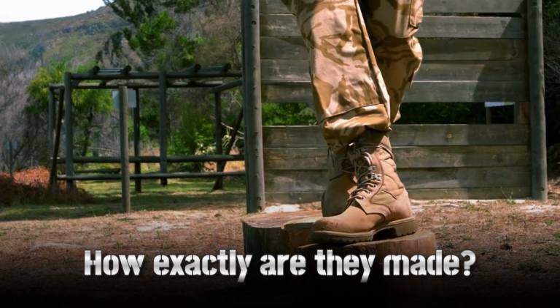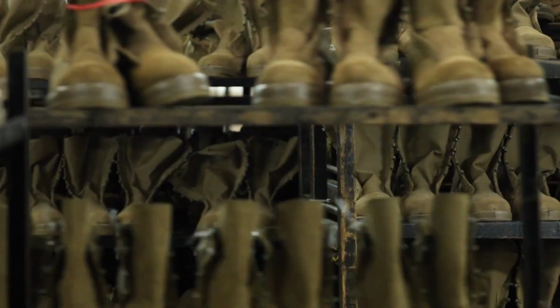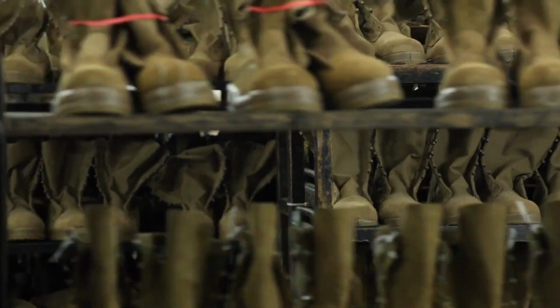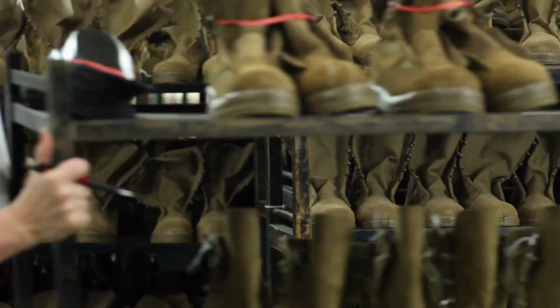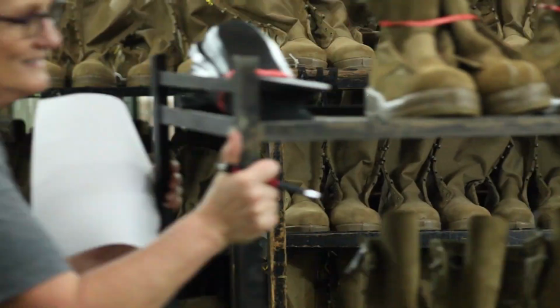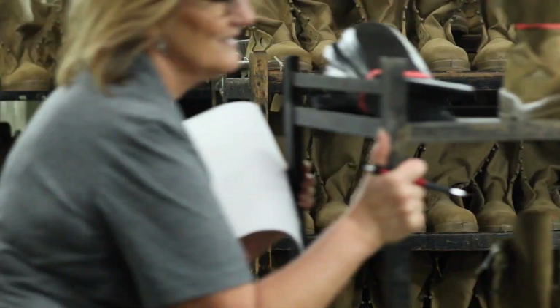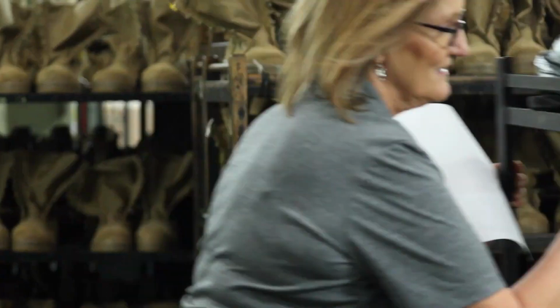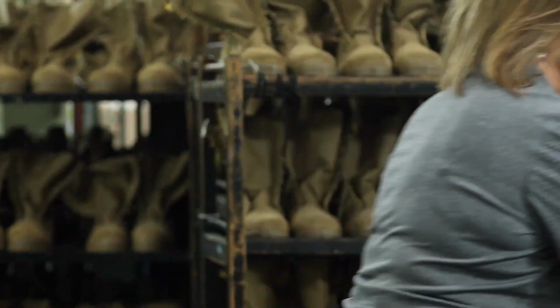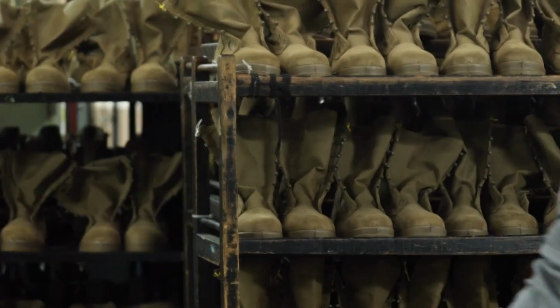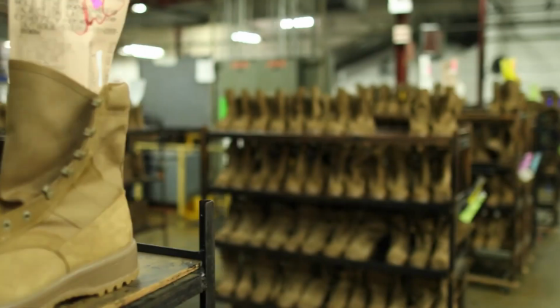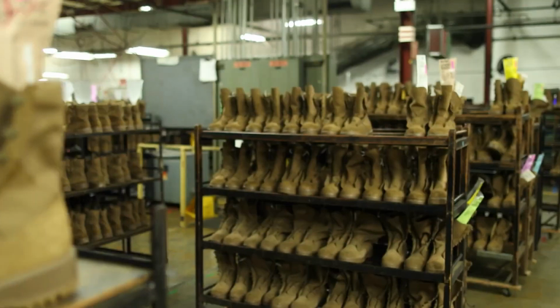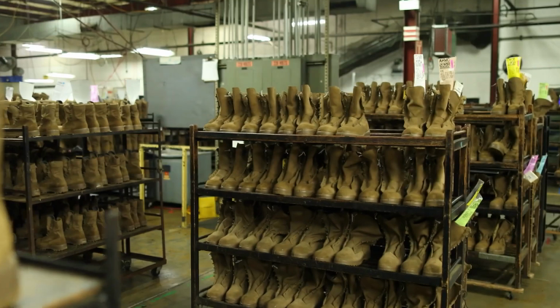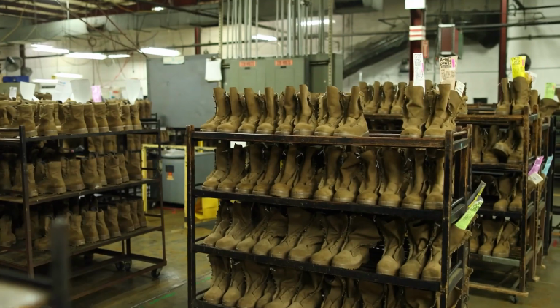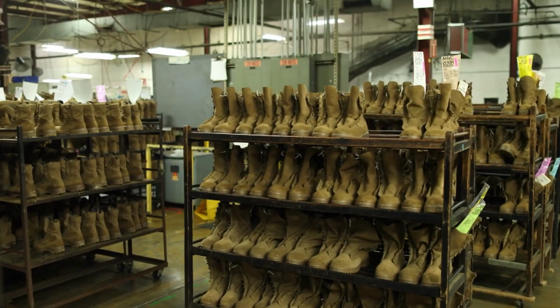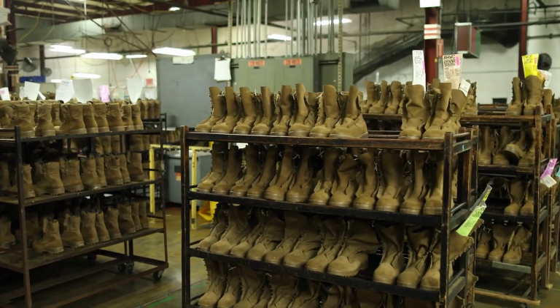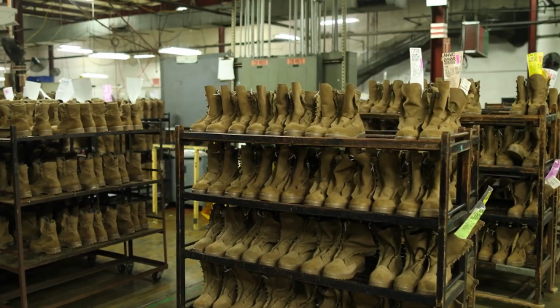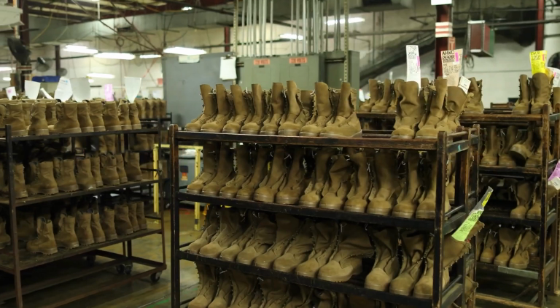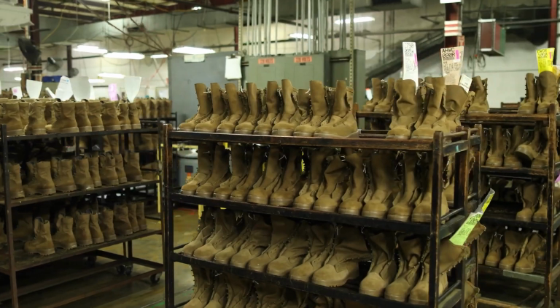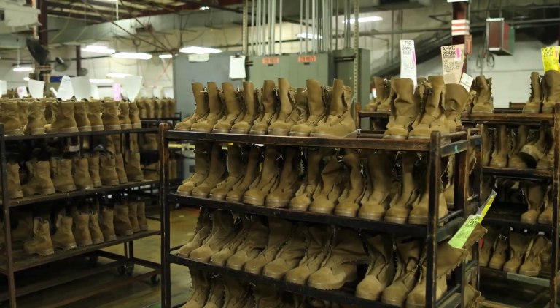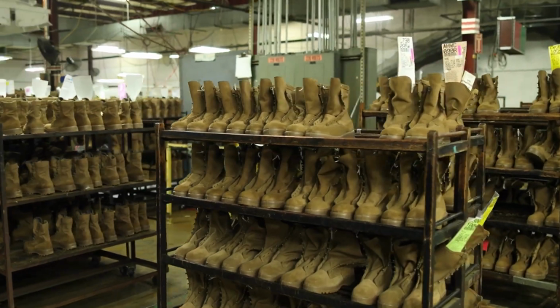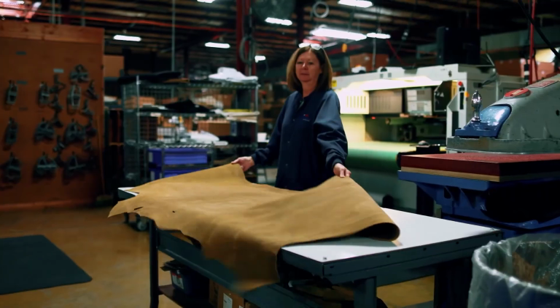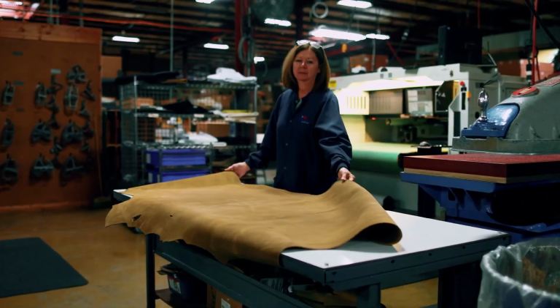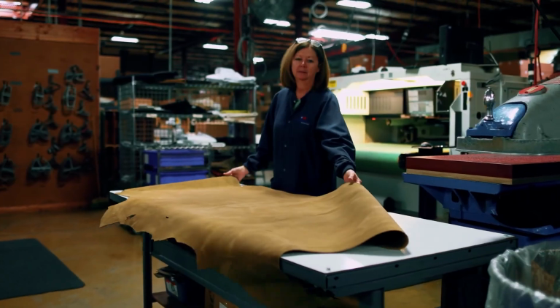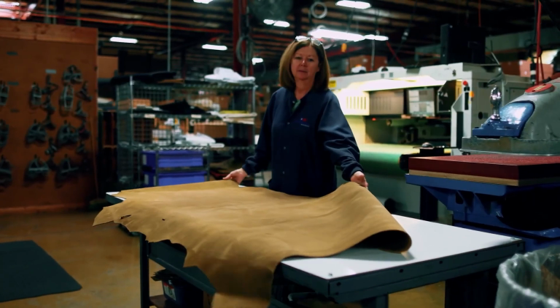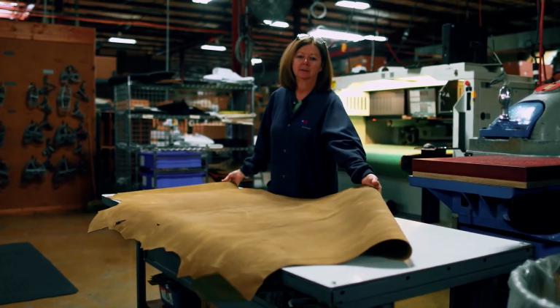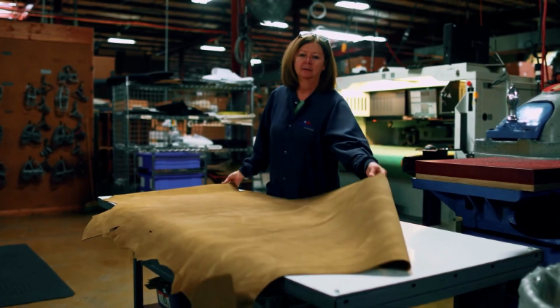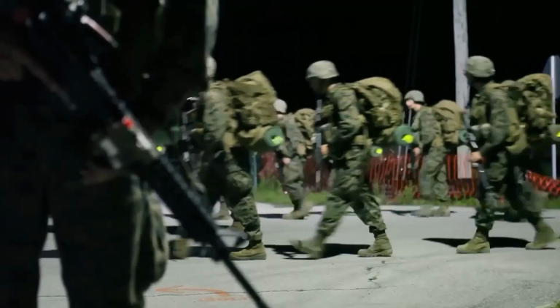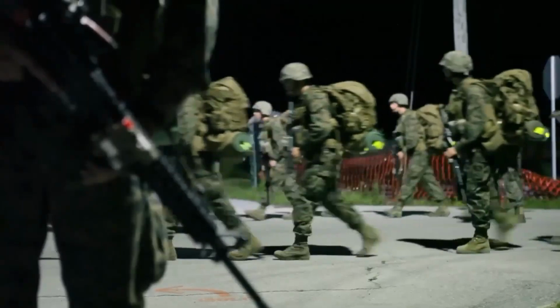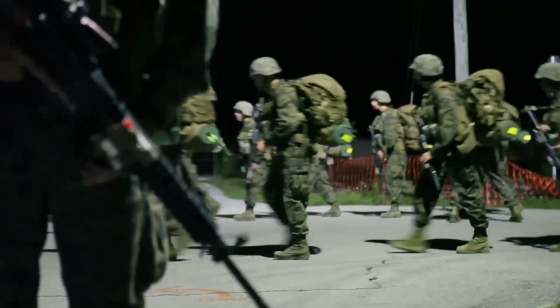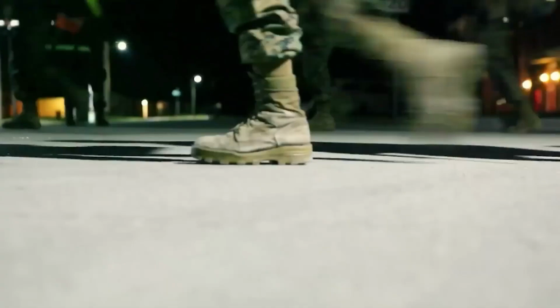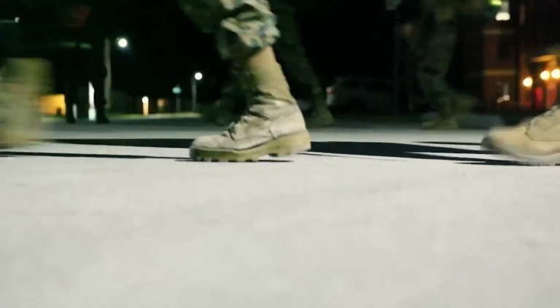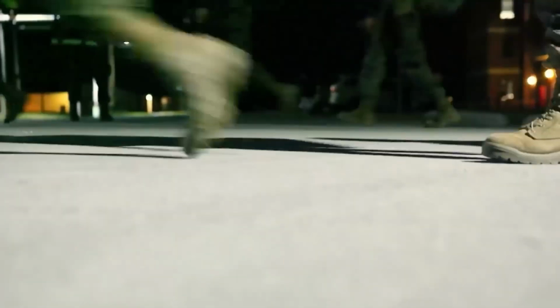Today, we'll cover how these high-performance boots are manufactured, from raw leather to combat-ready pairs.